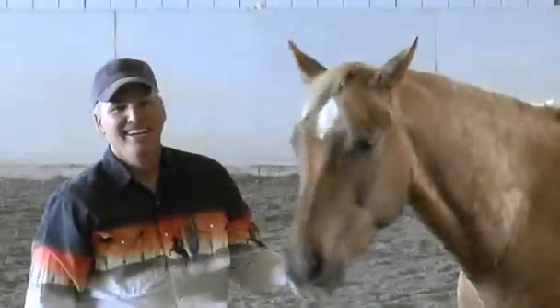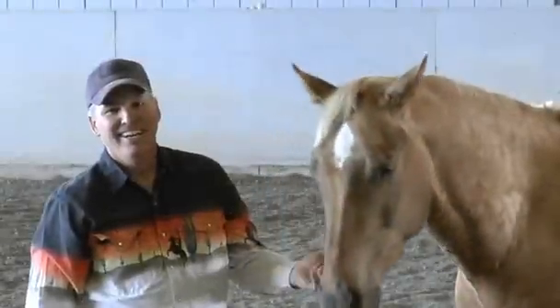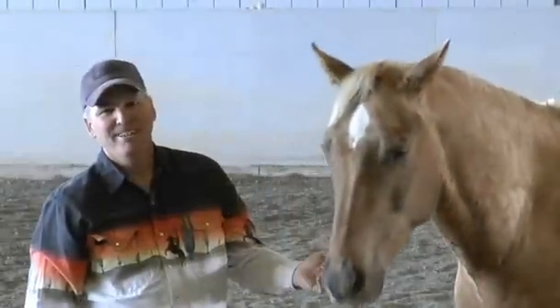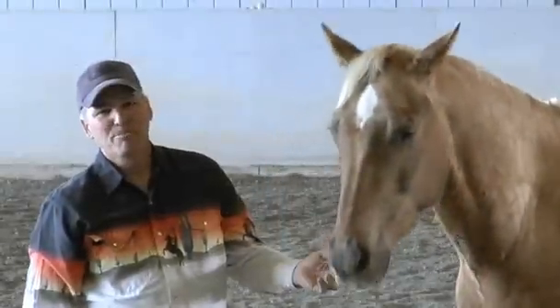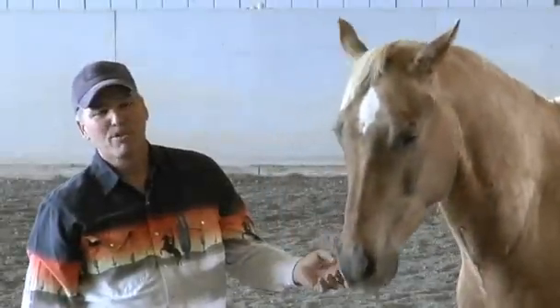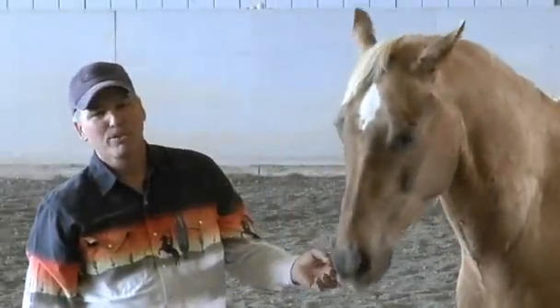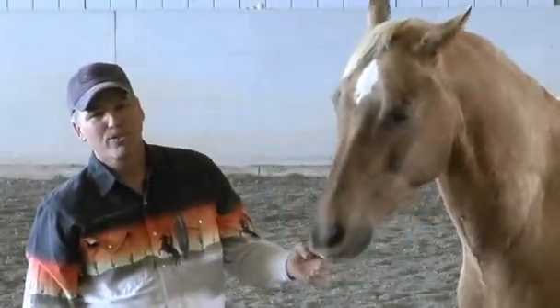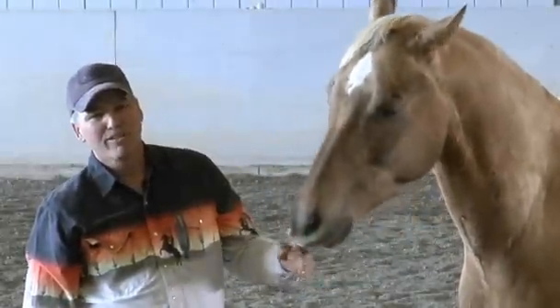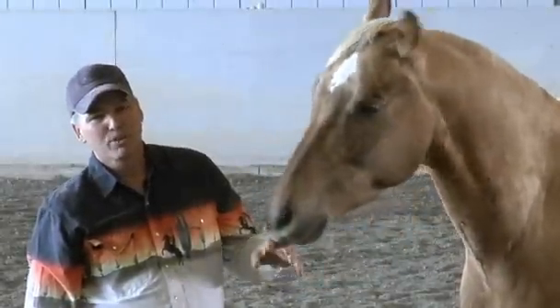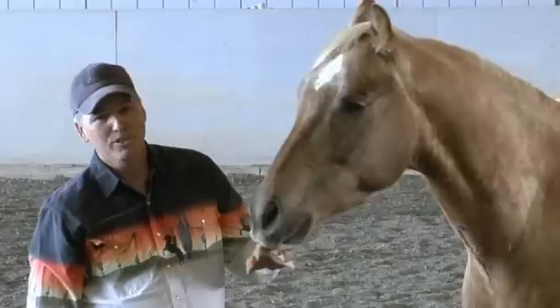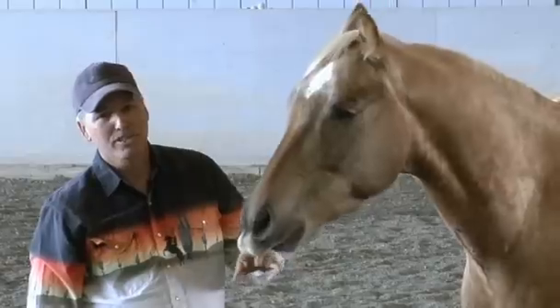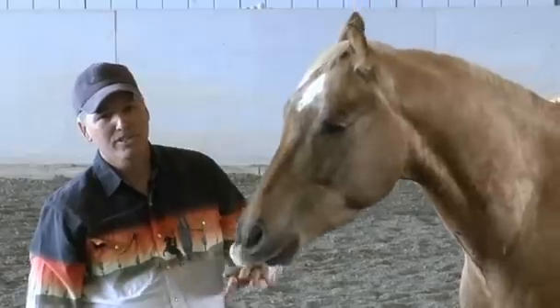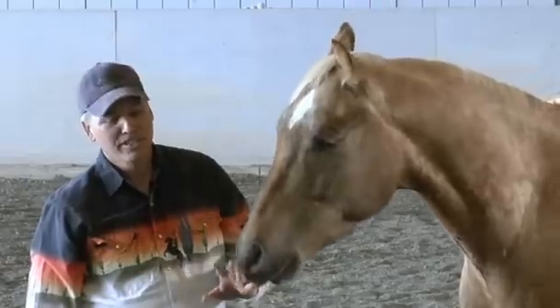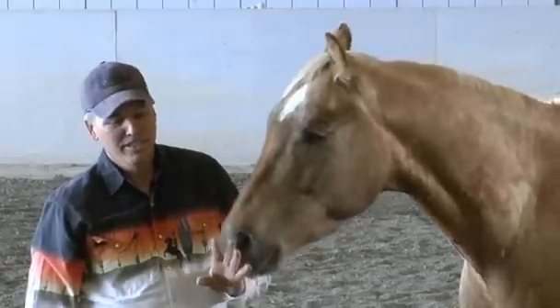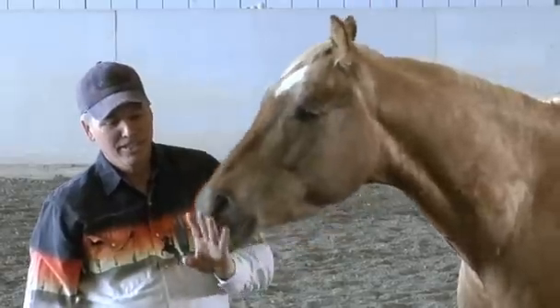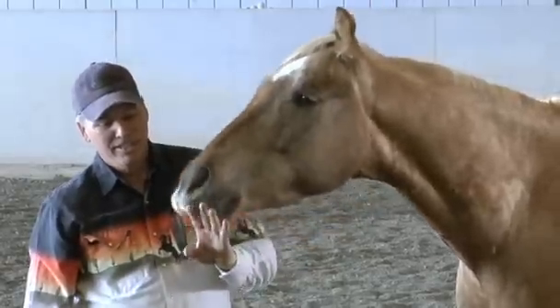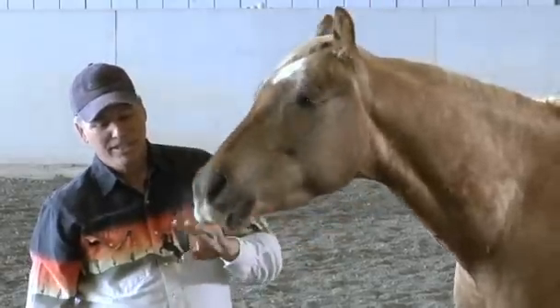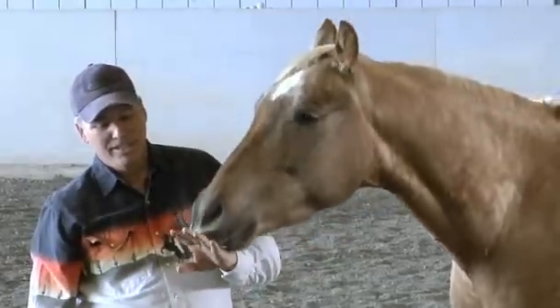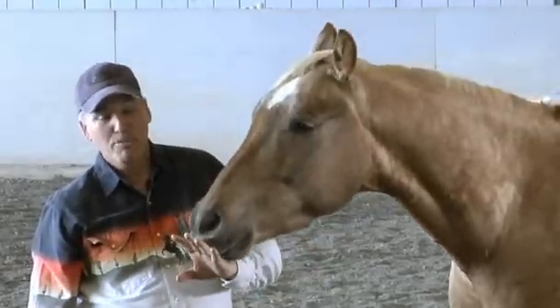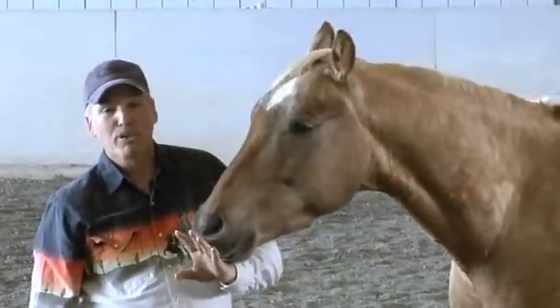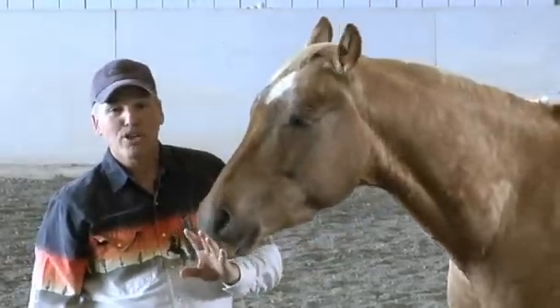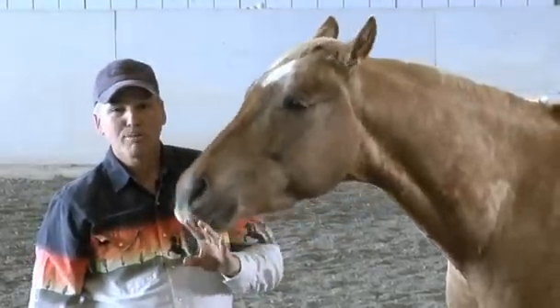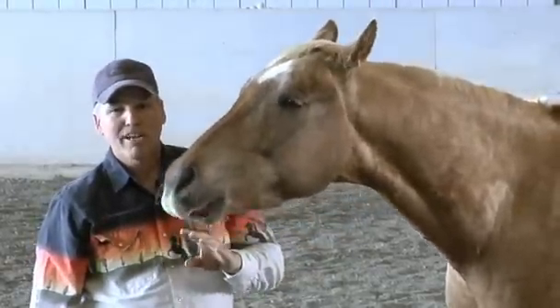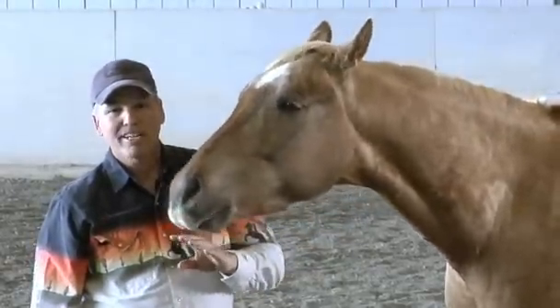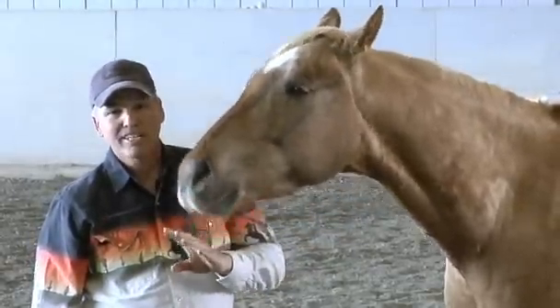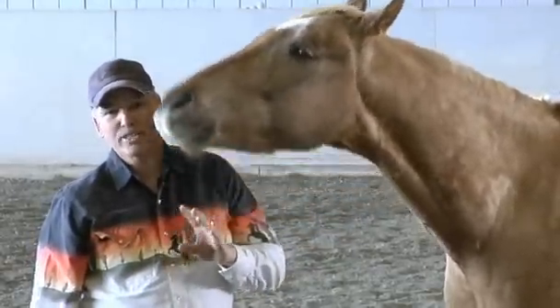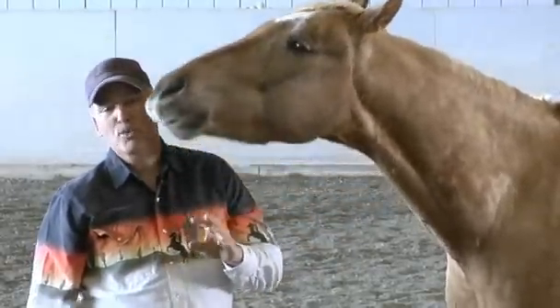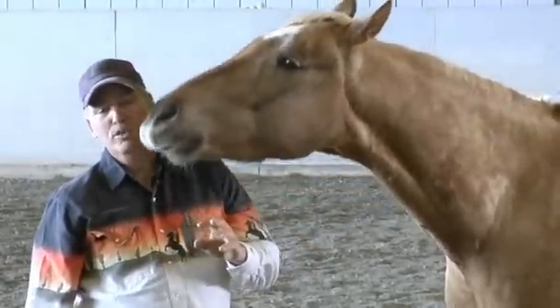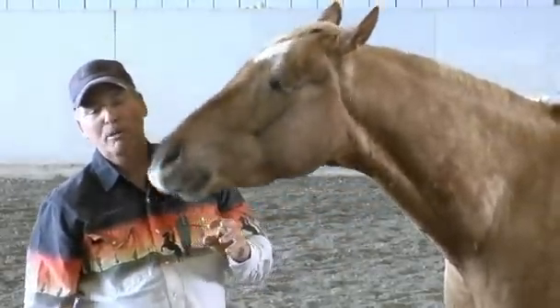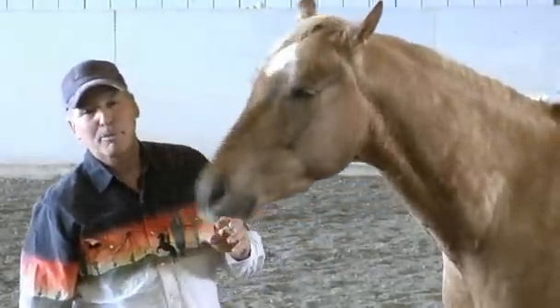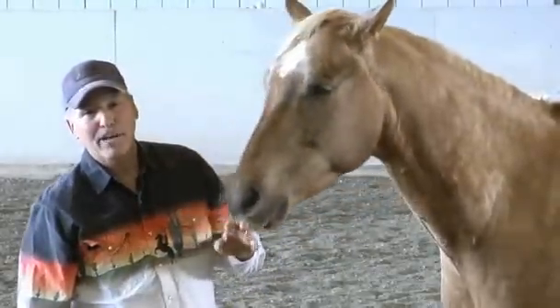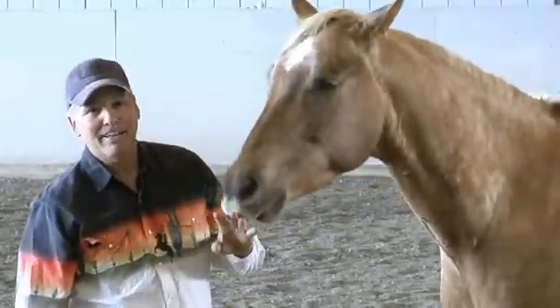Hi, I'm Rick Gore with the Travis Equestrian Center. Today we're going to talk about how to get your horse to pick up your hat.